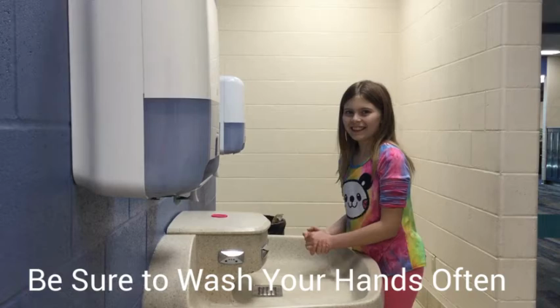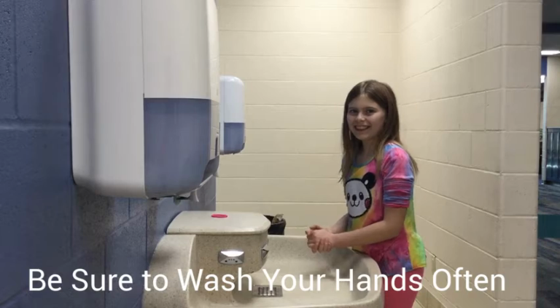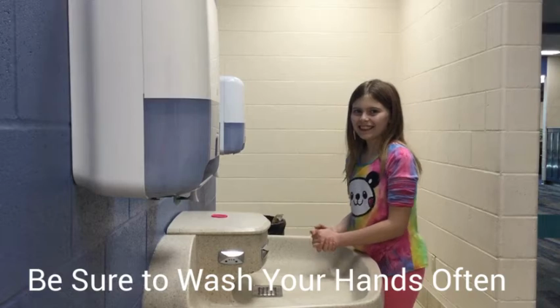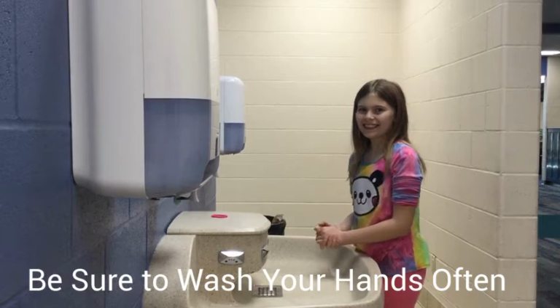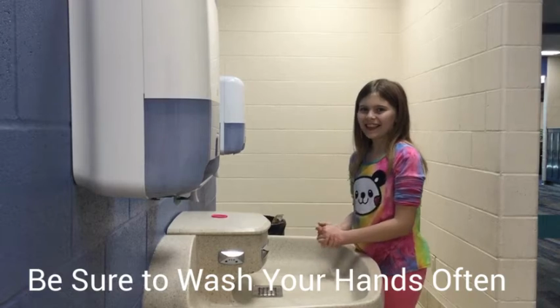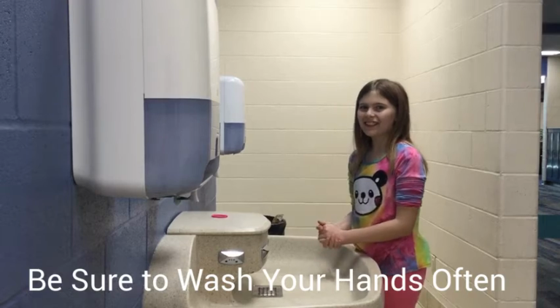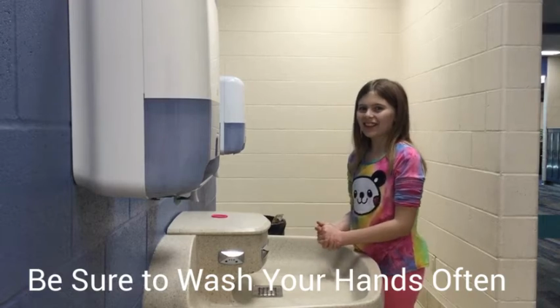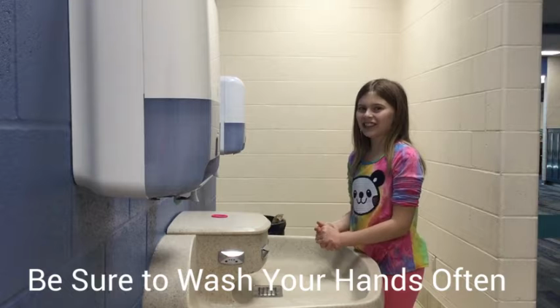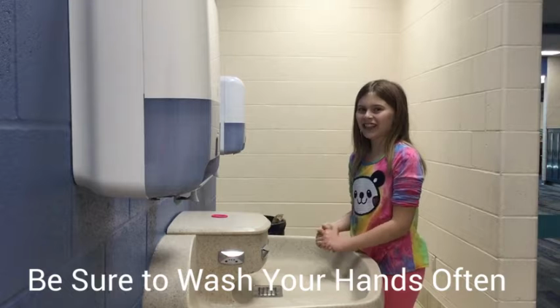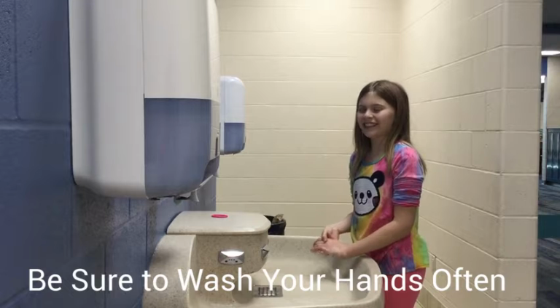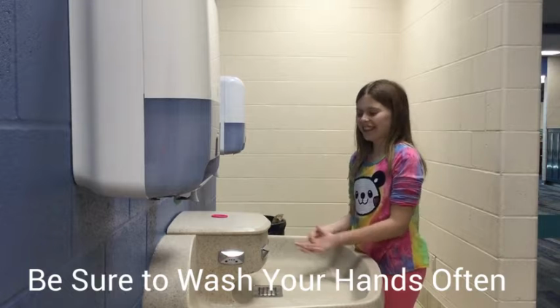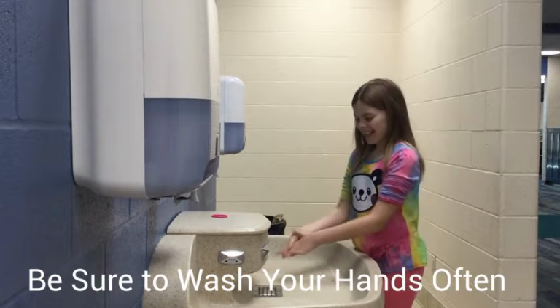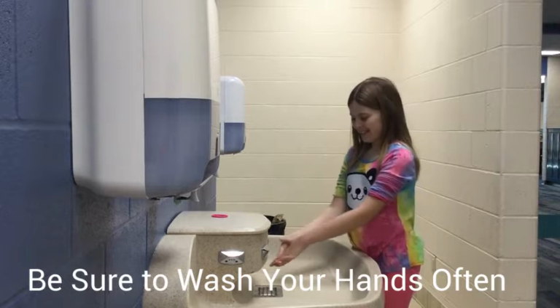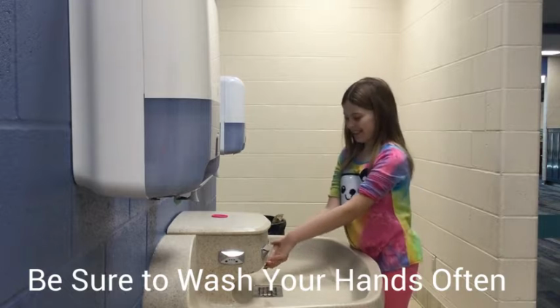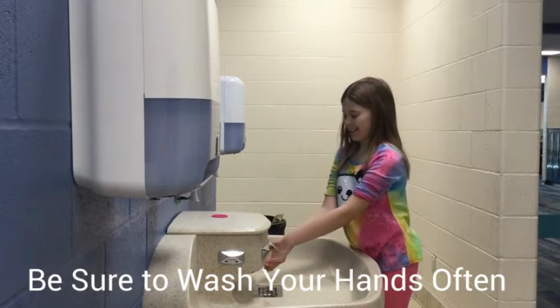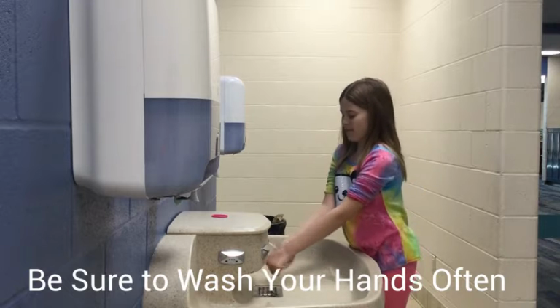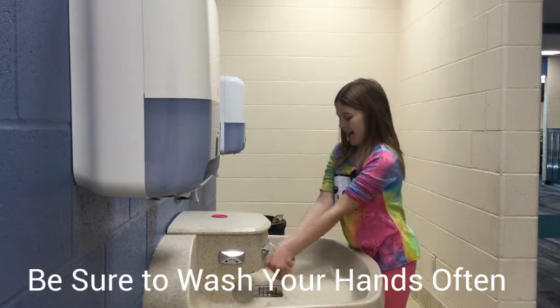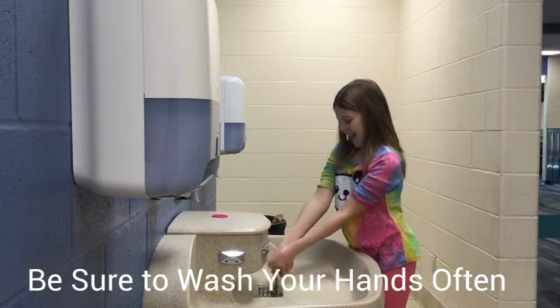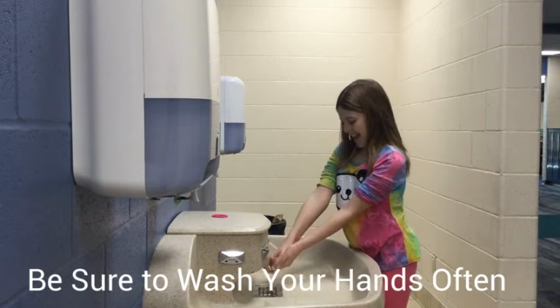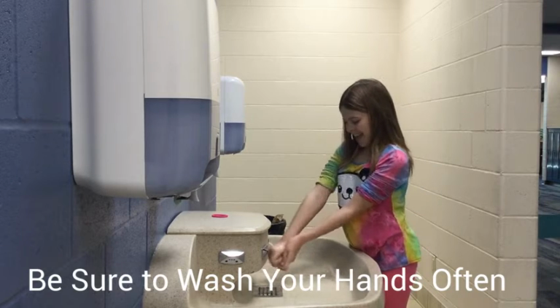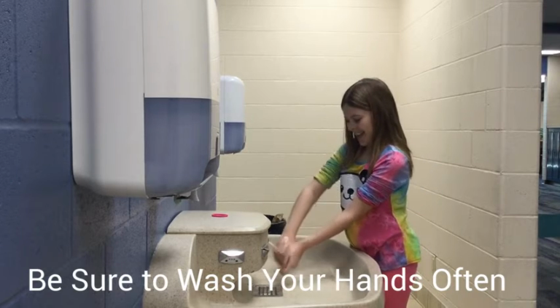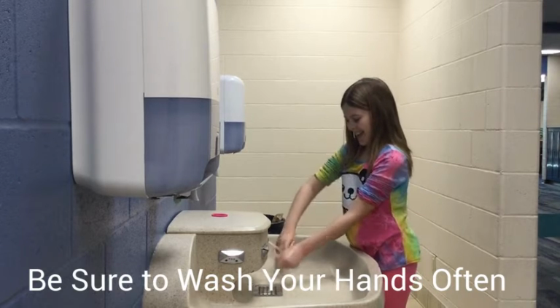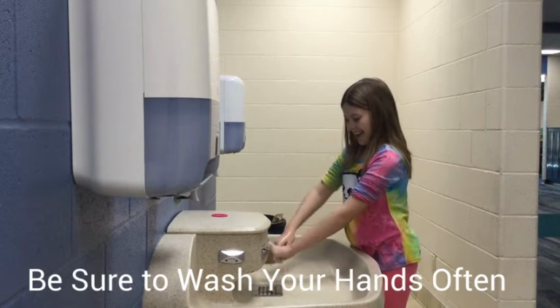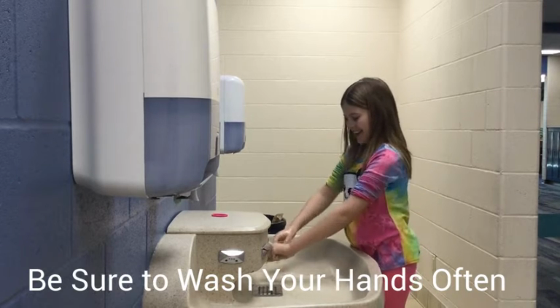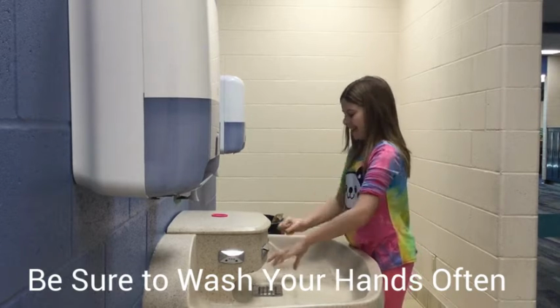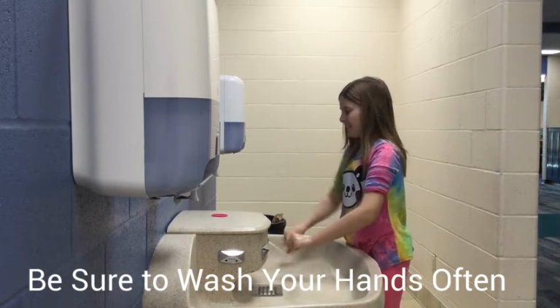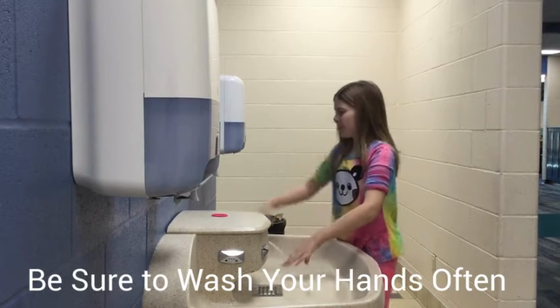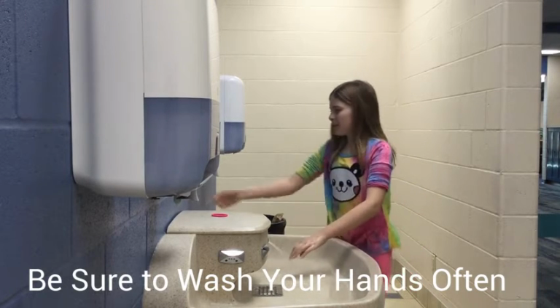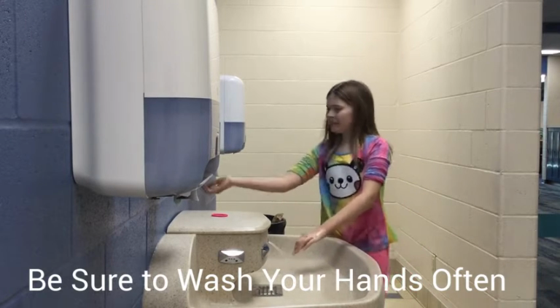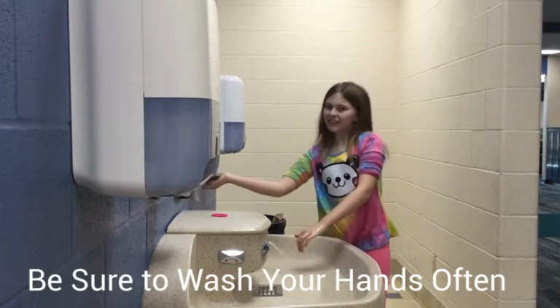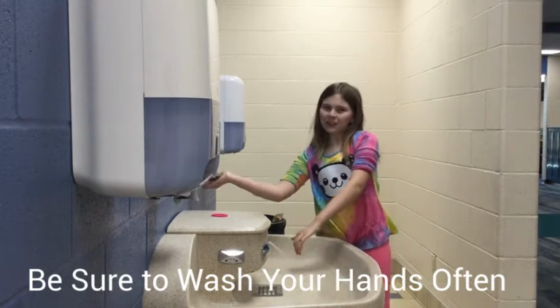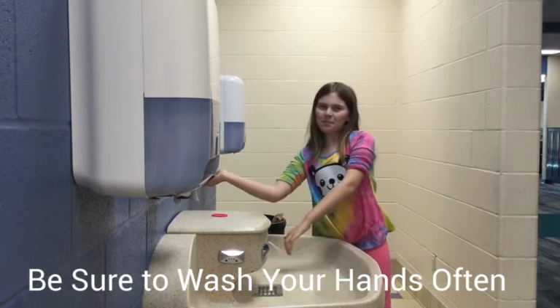This is how you wash your hands. You get them wet, and then two pumps of soap.